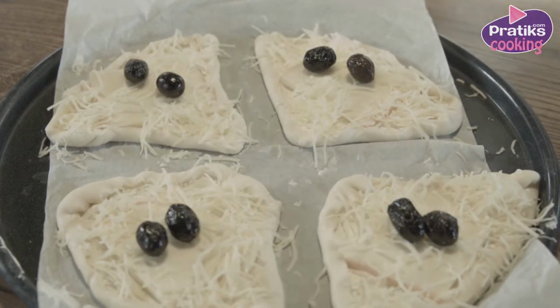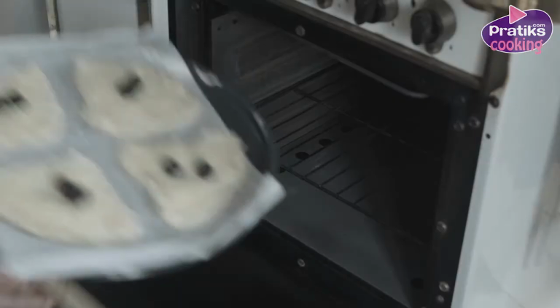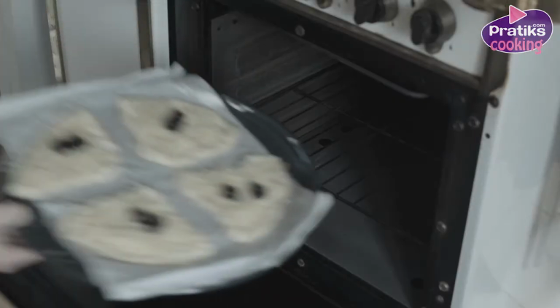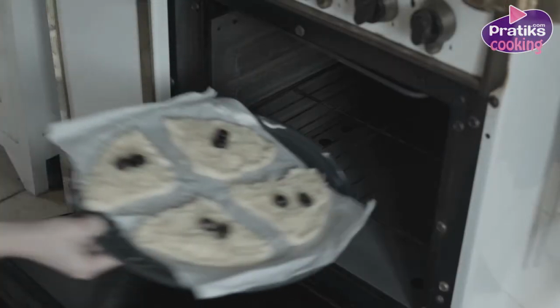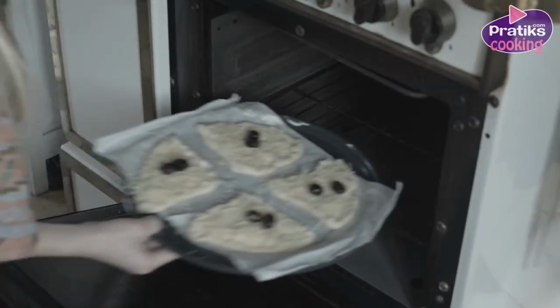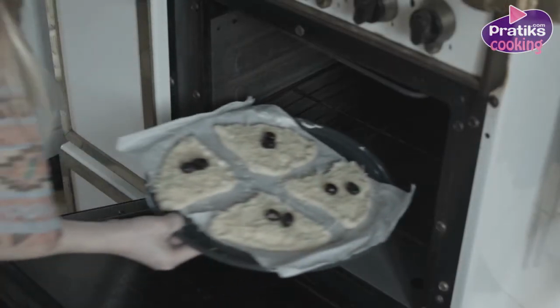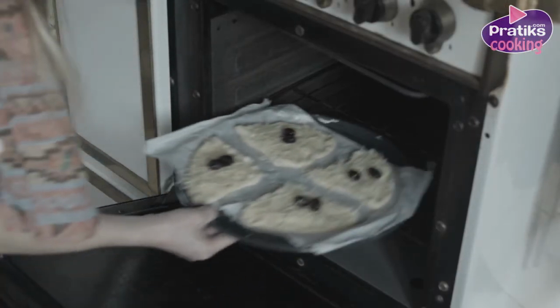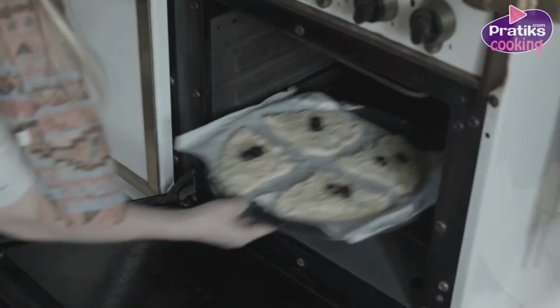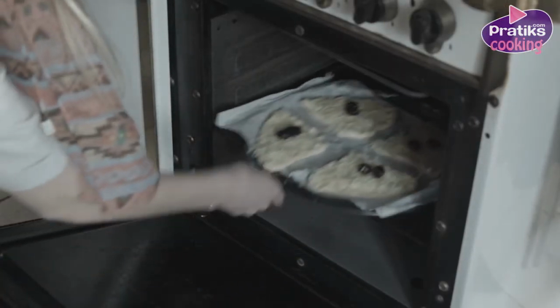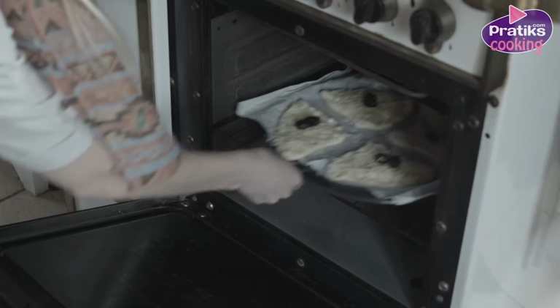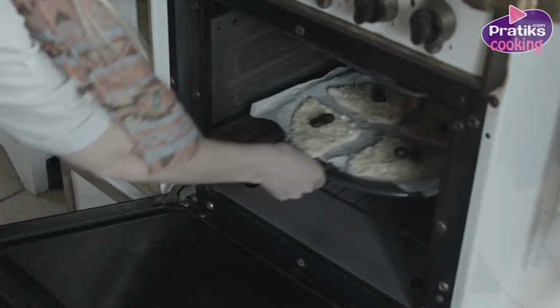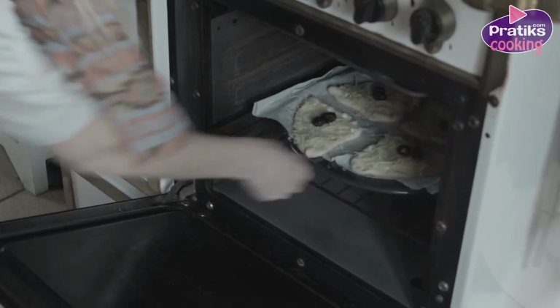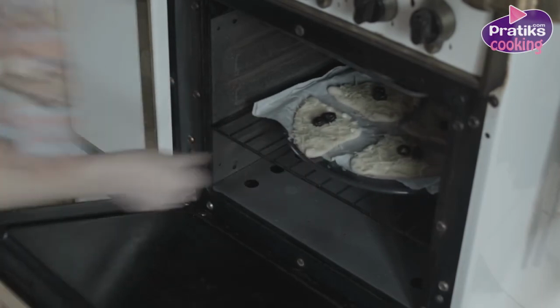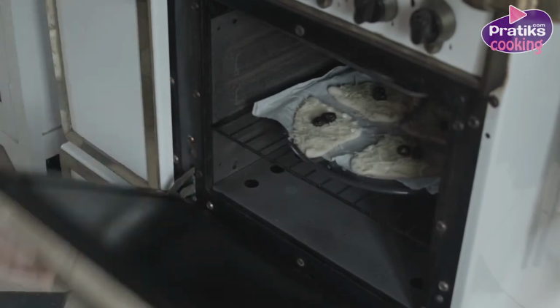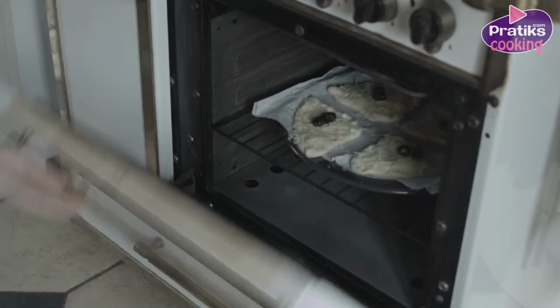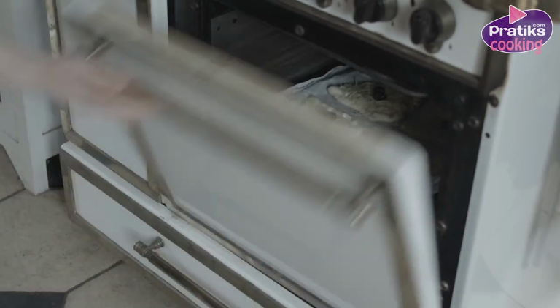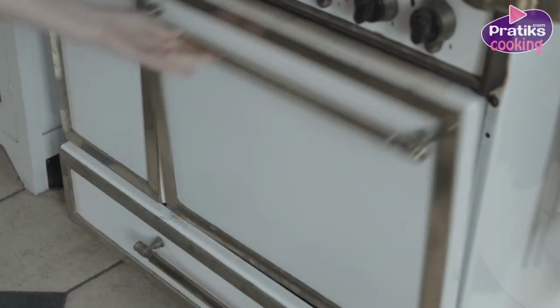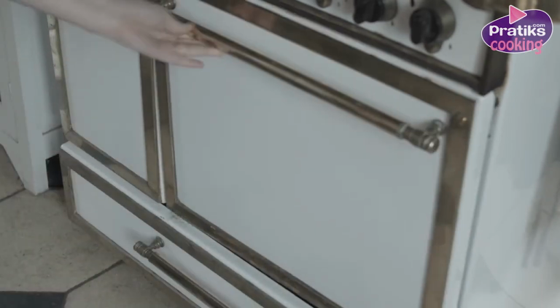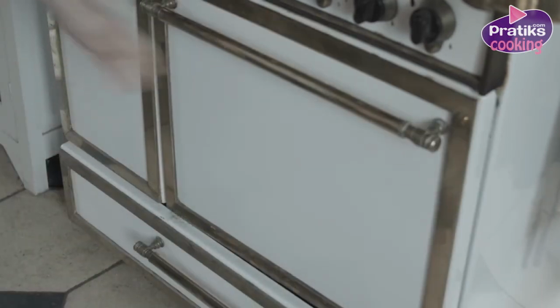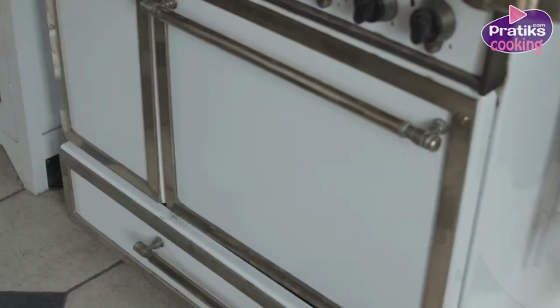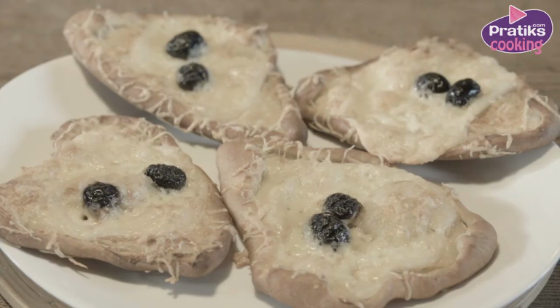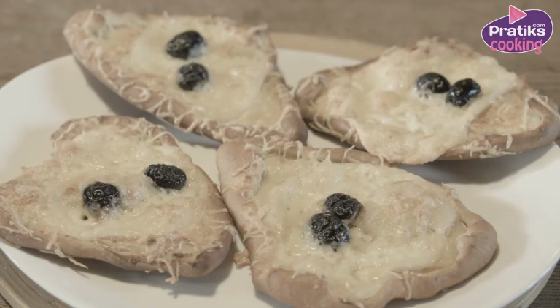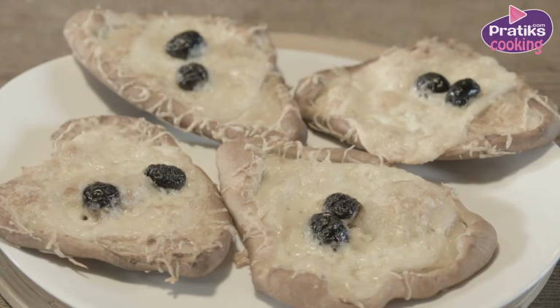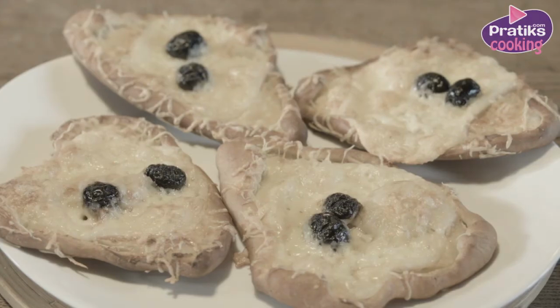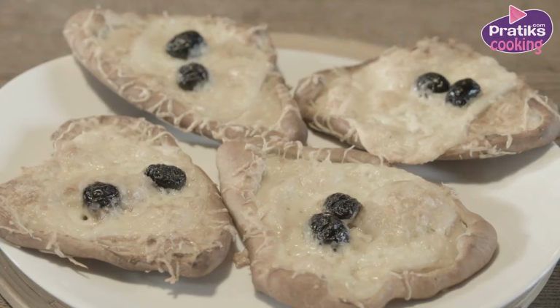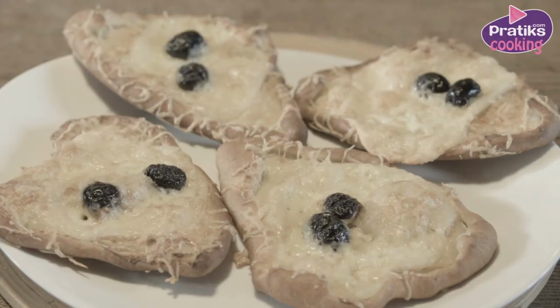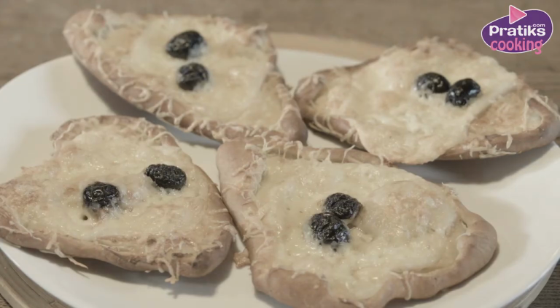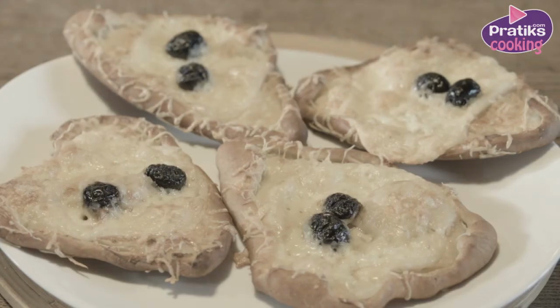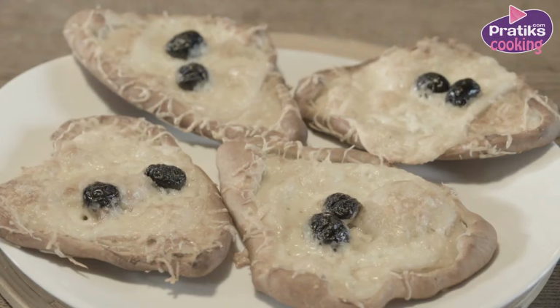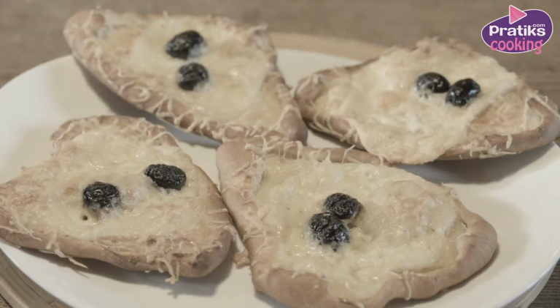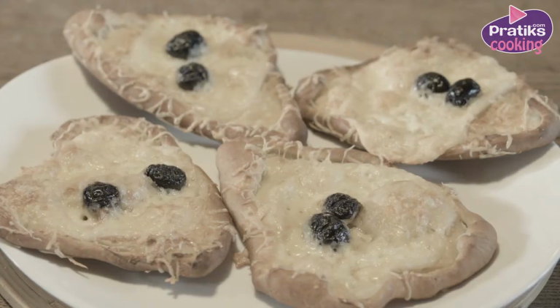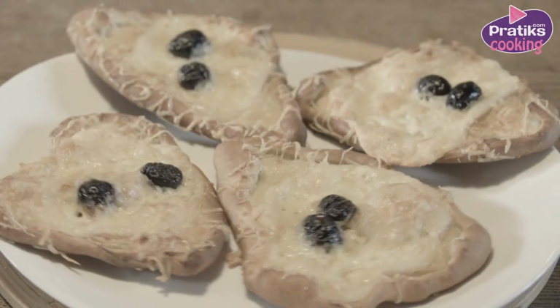Preheat the oven at 160 degrees and leave the pizza in the middle of the oven for 20 minutes.